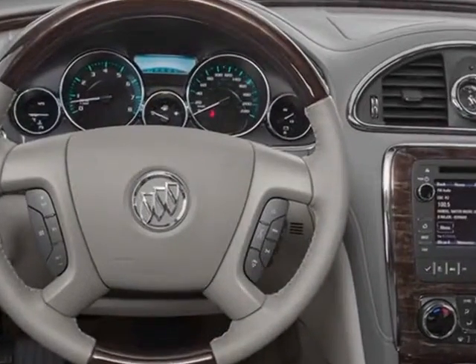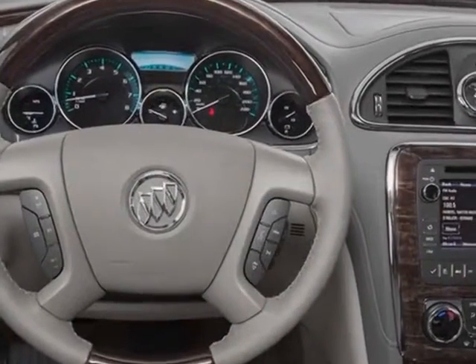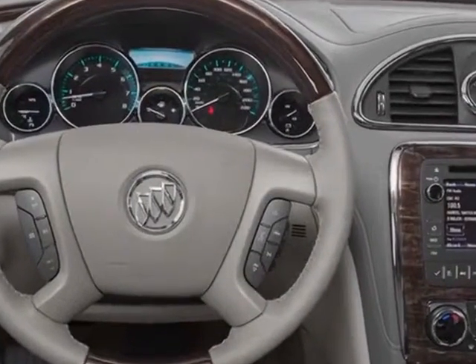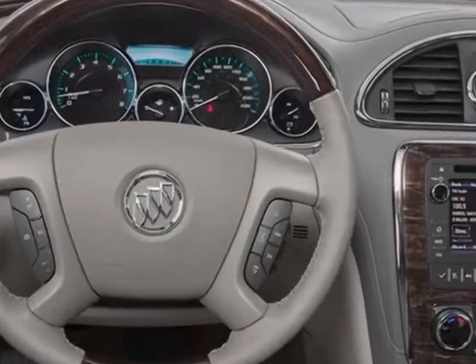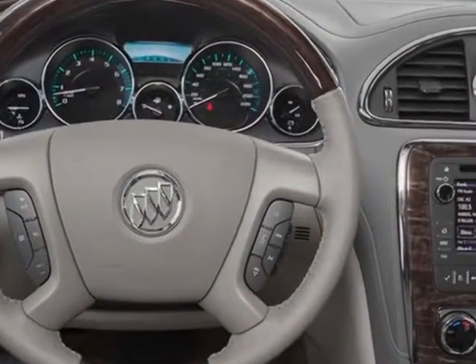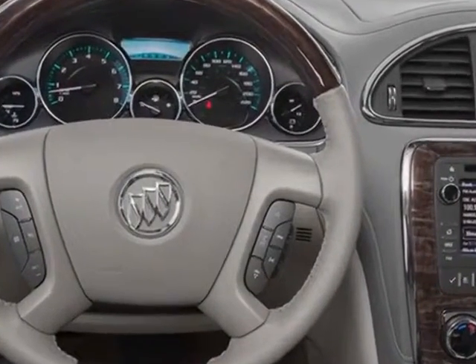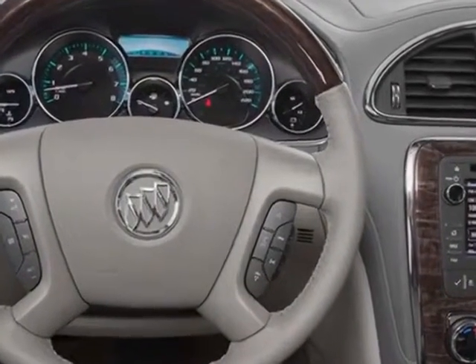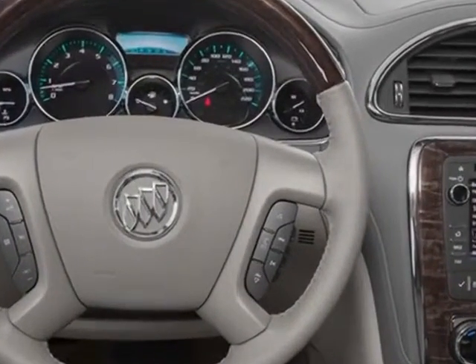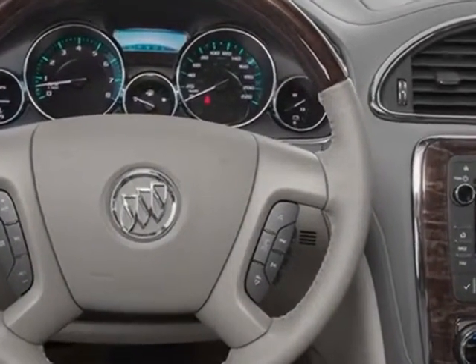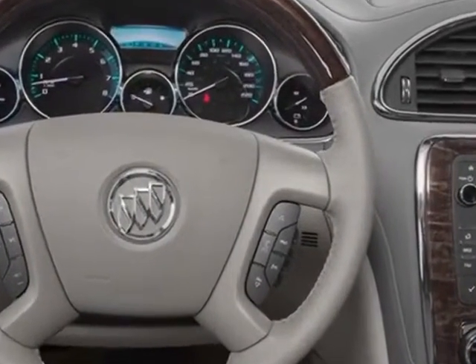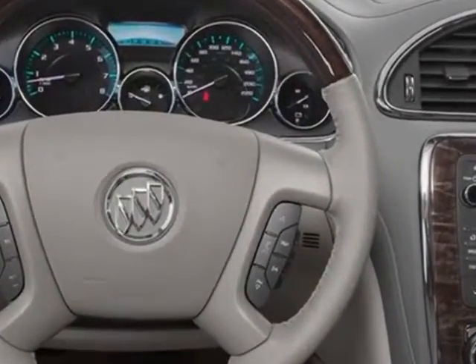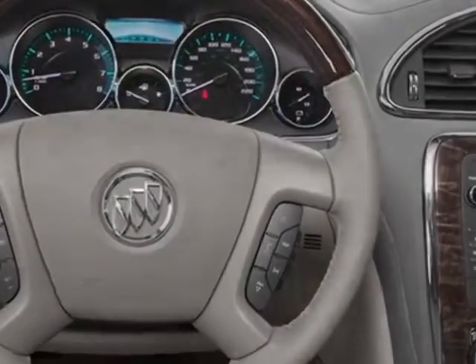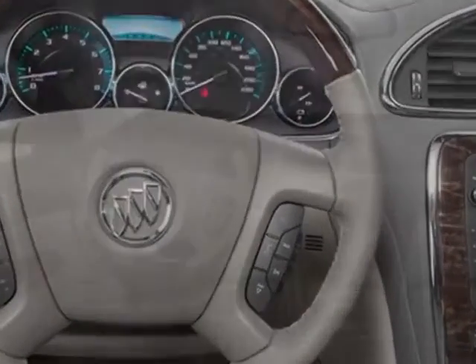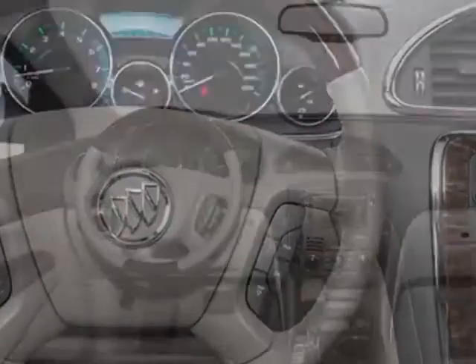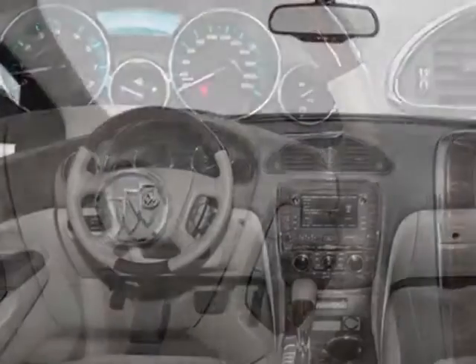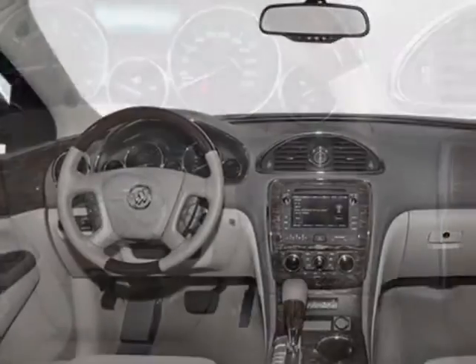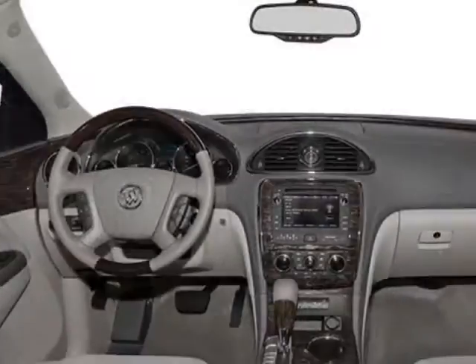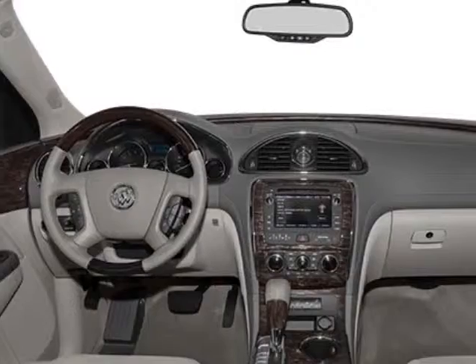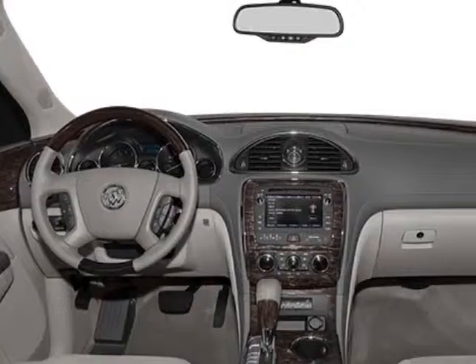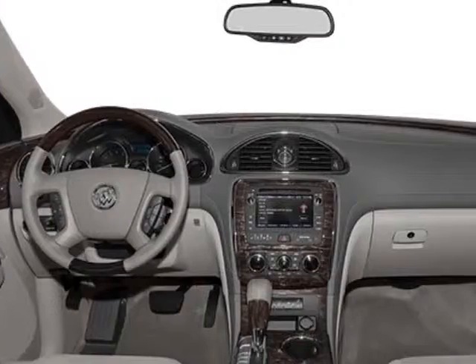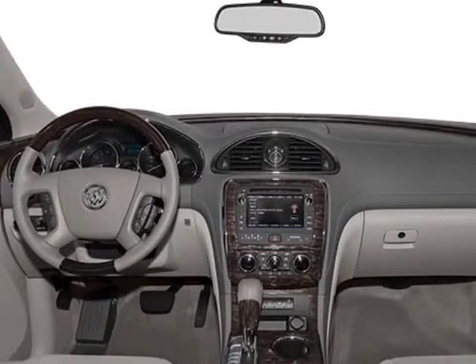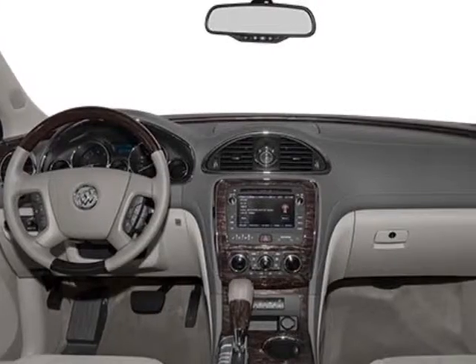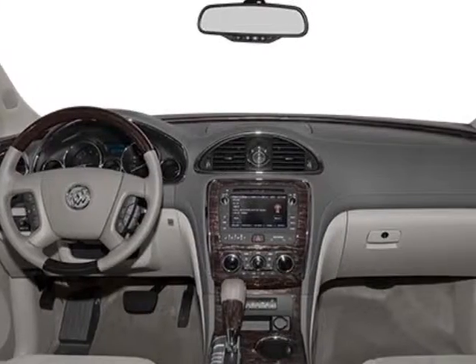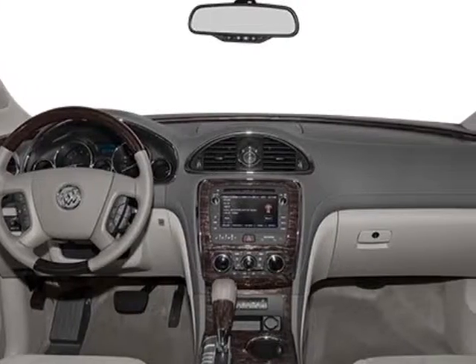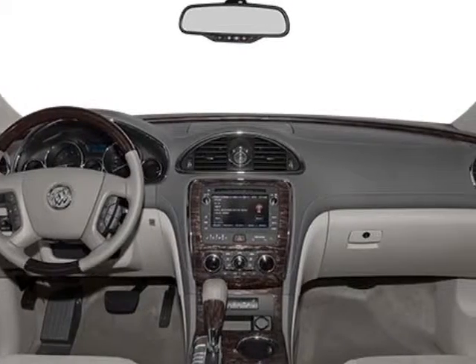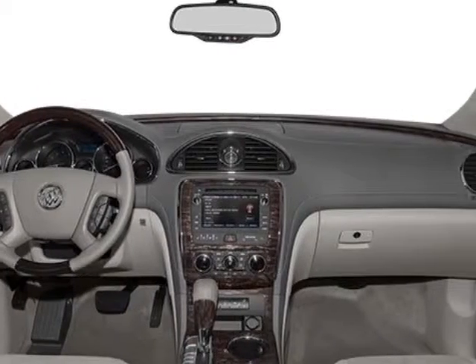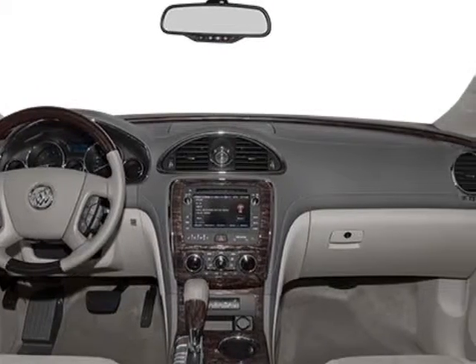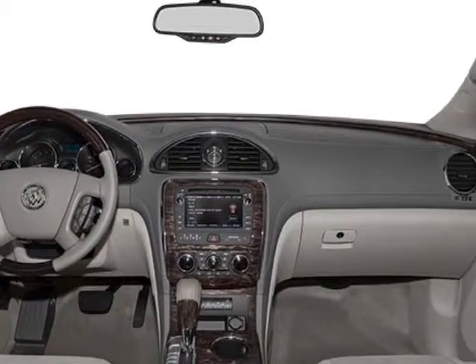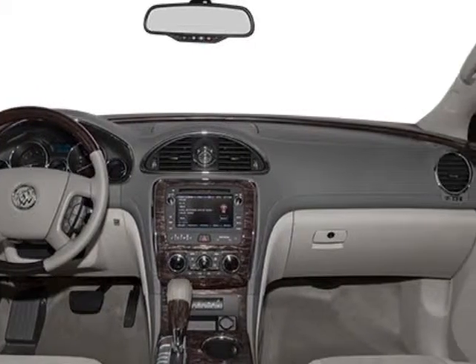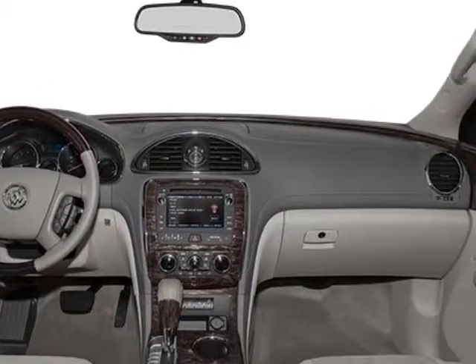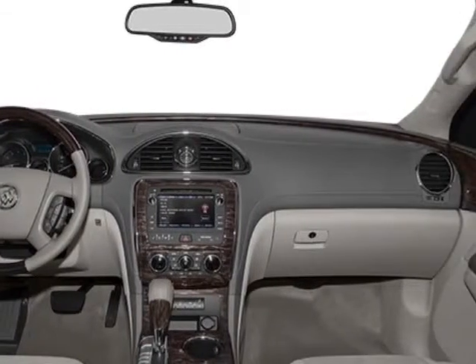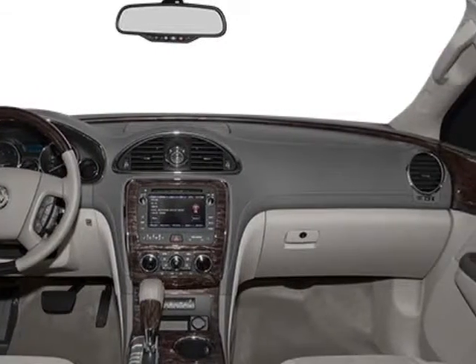Additional options for this vehicle include the cocoa perforated leather seating surface and sunroof.